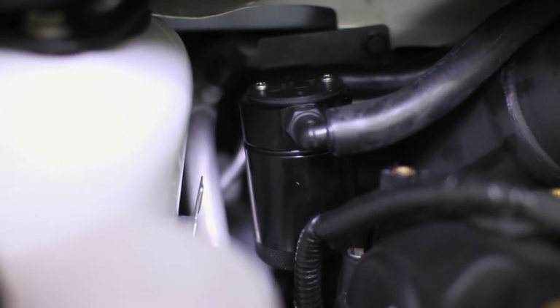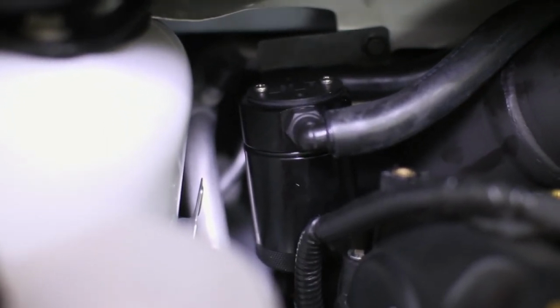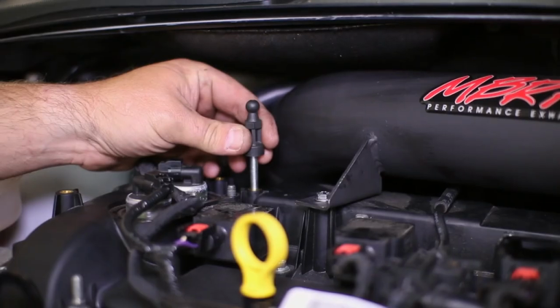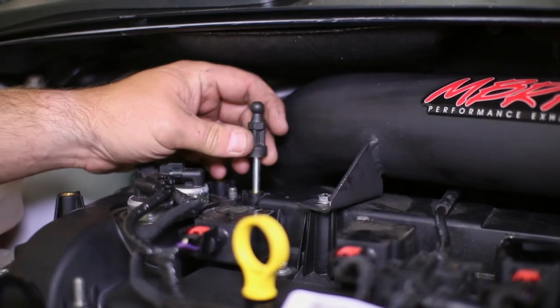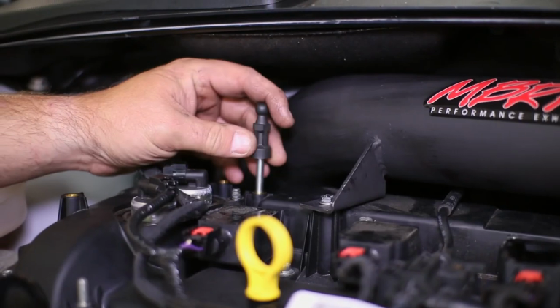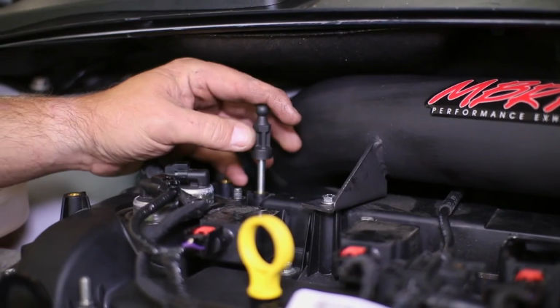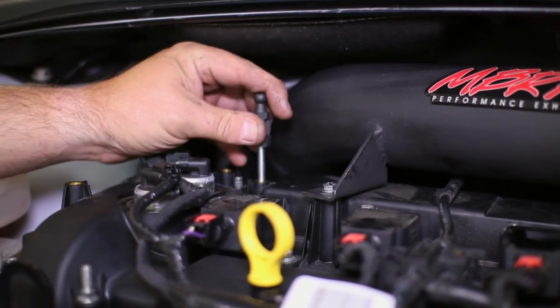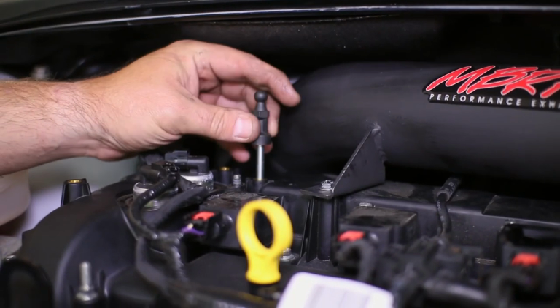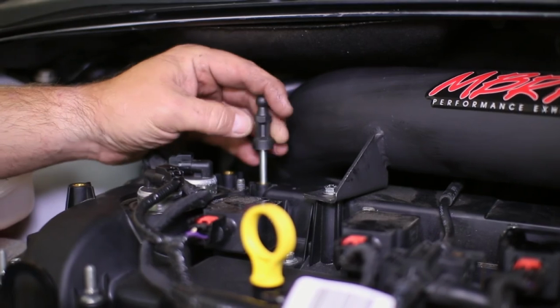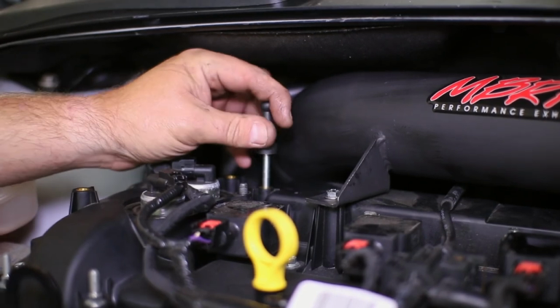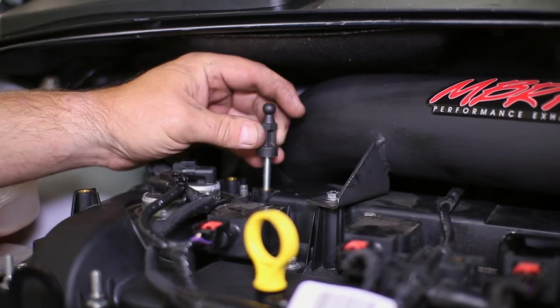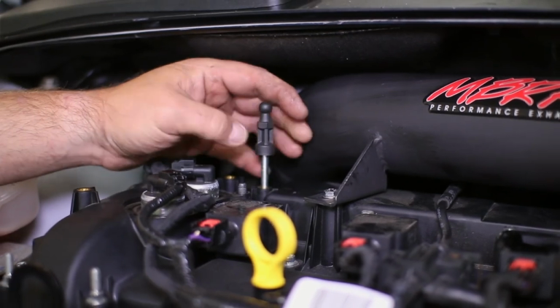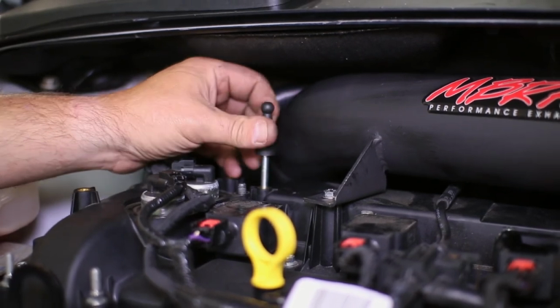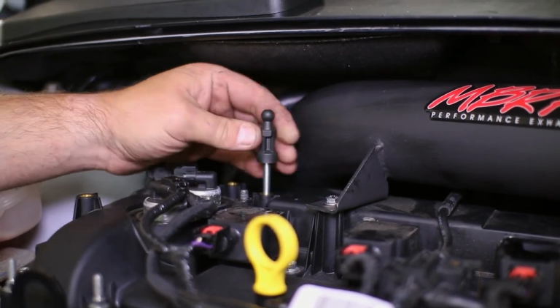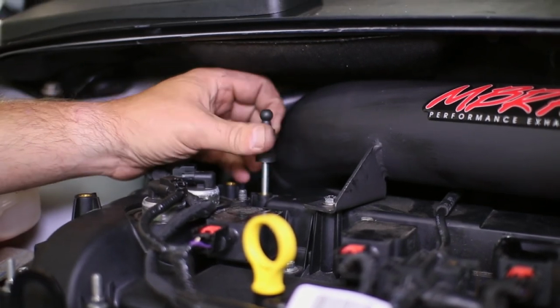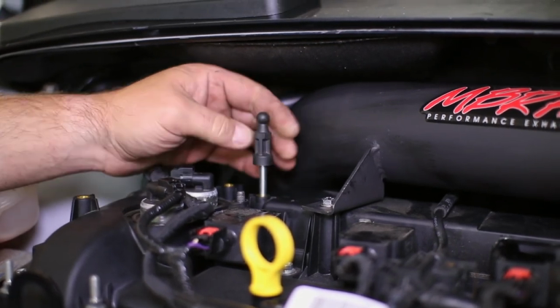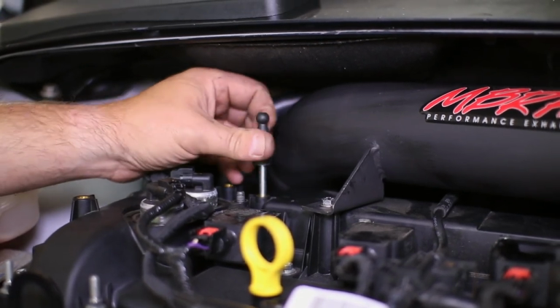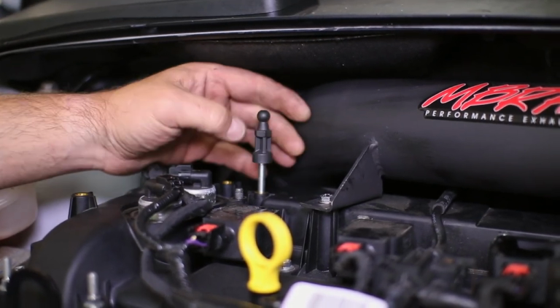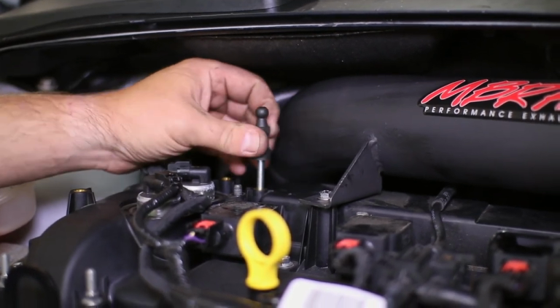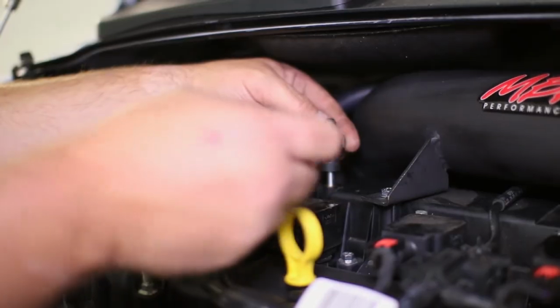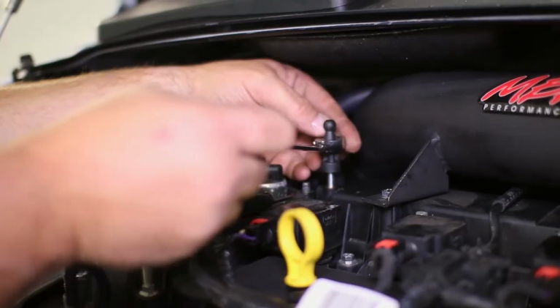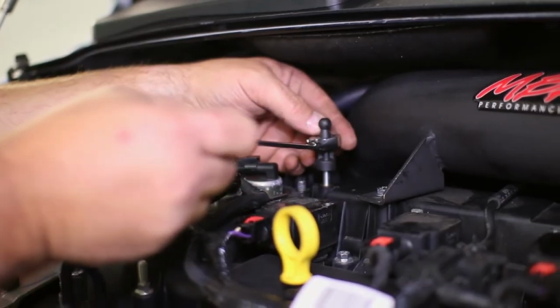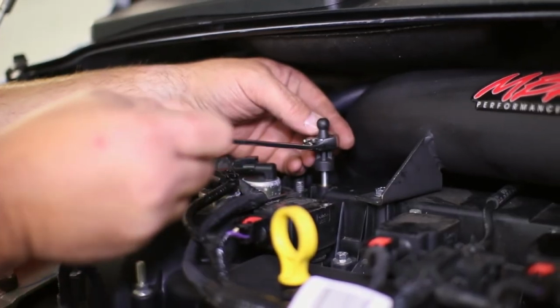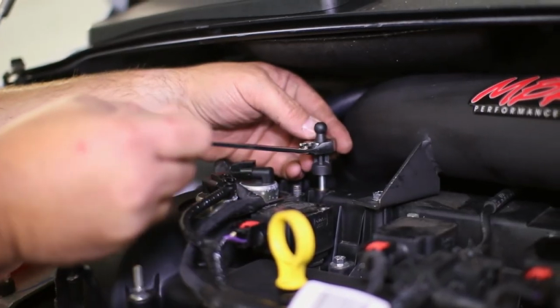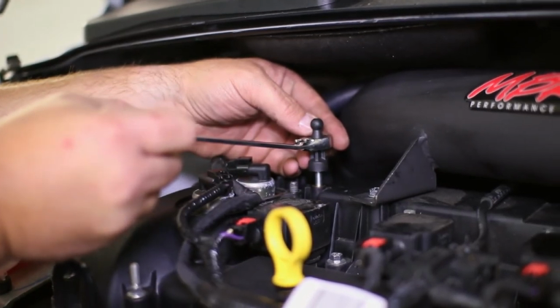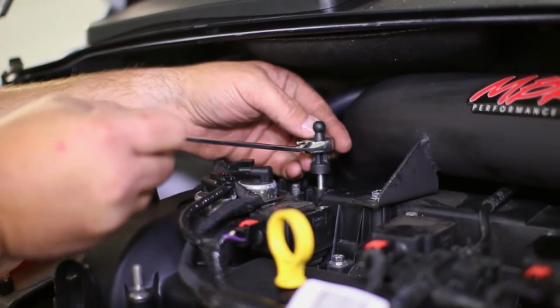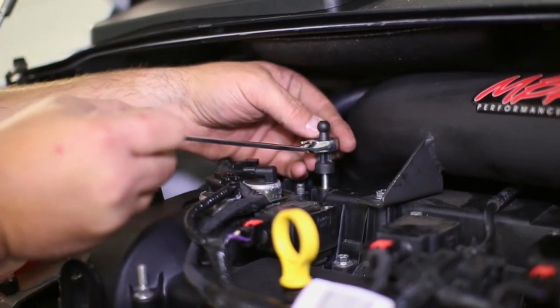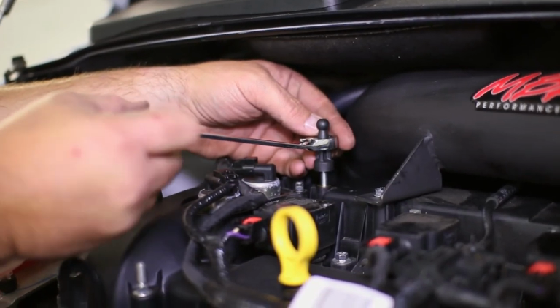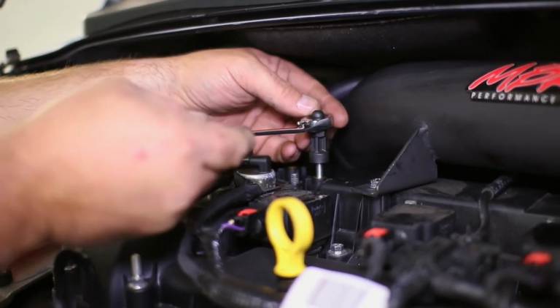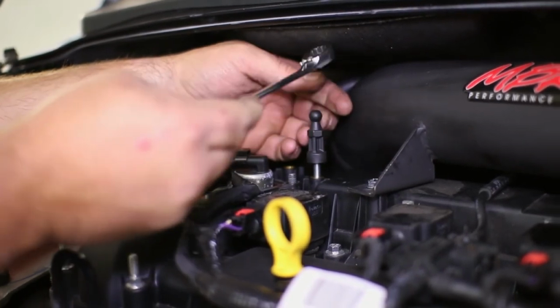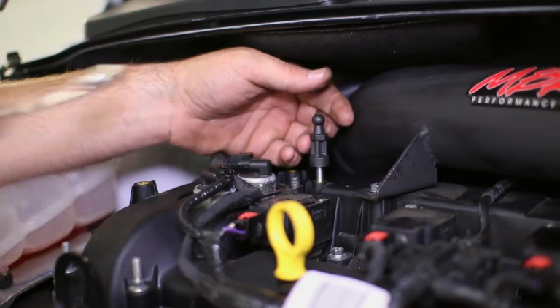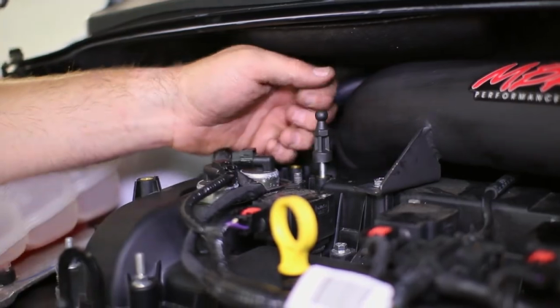Just insert the engine cover tab along with the cover itself, and remember to check your catch can and empty it as needed when it is full of used oil.